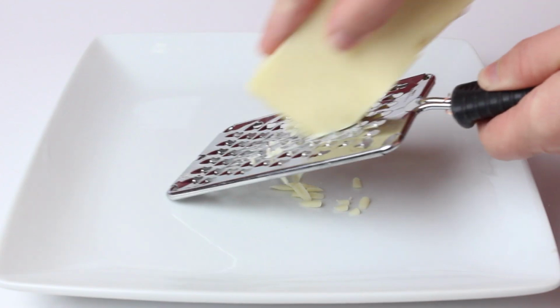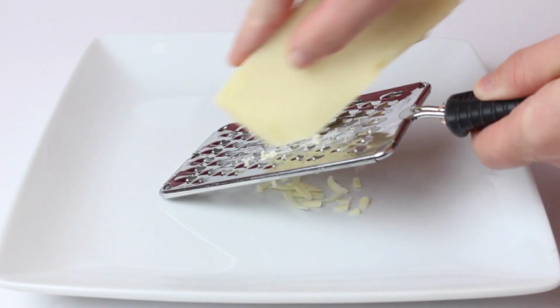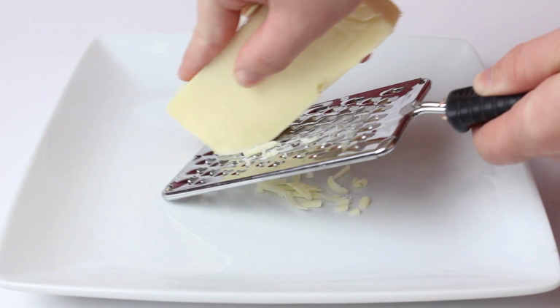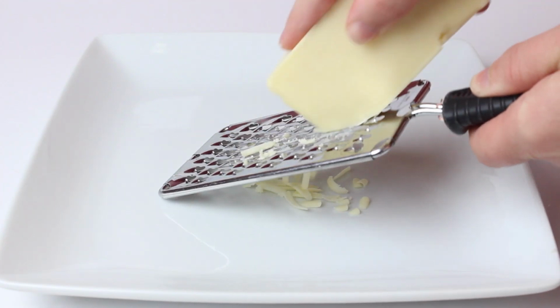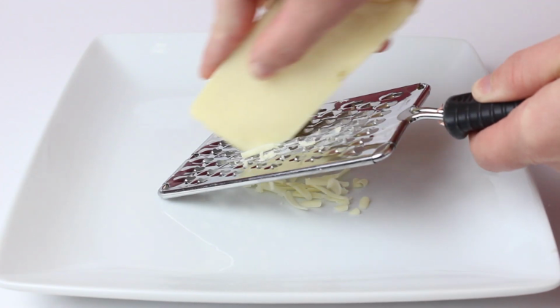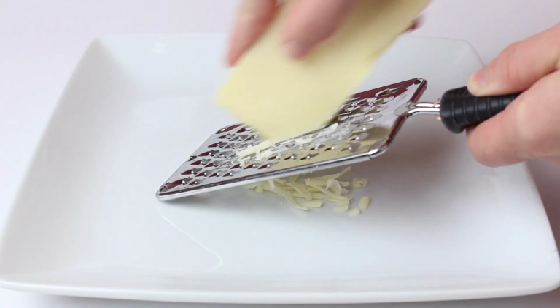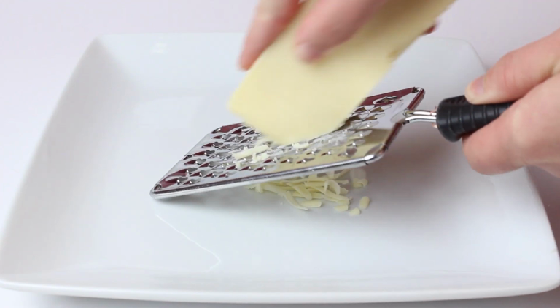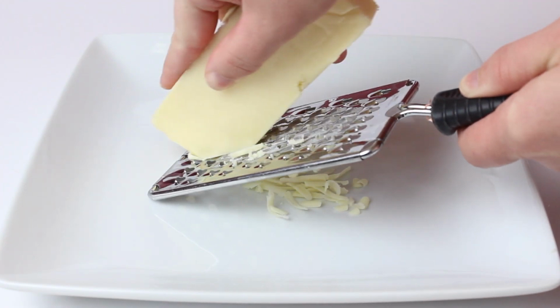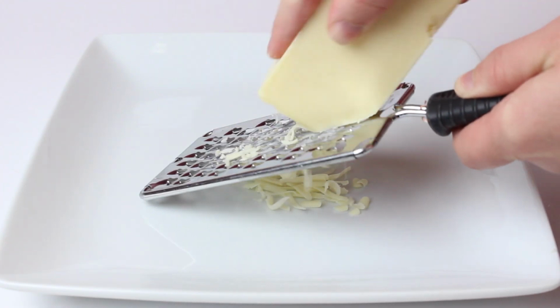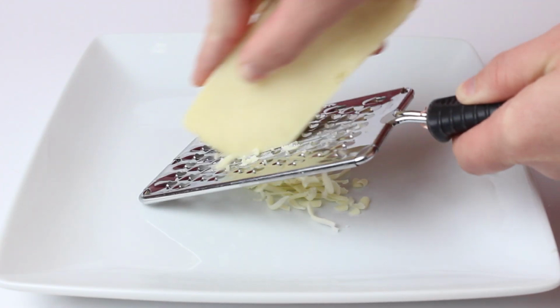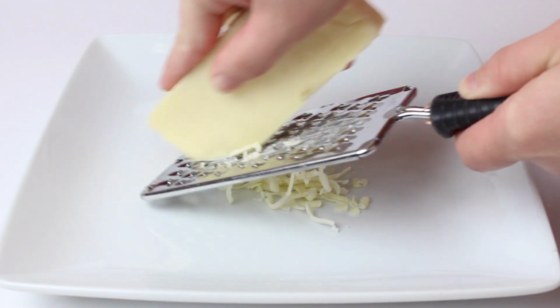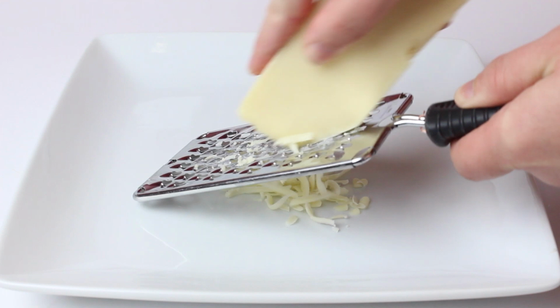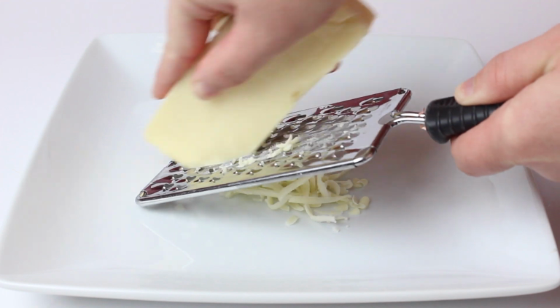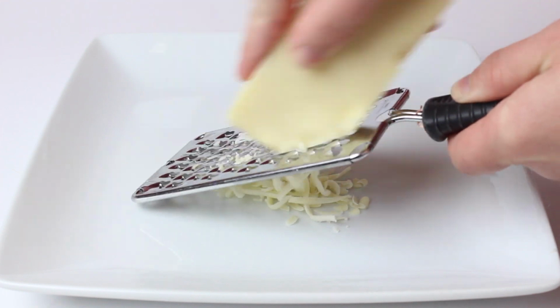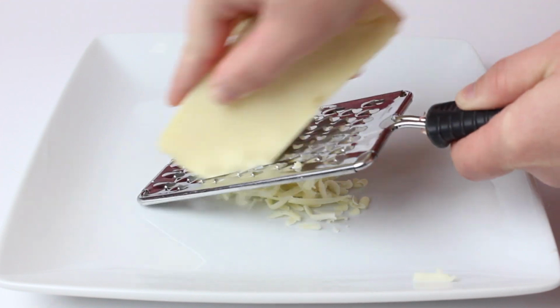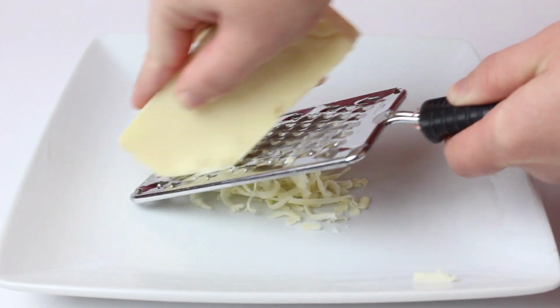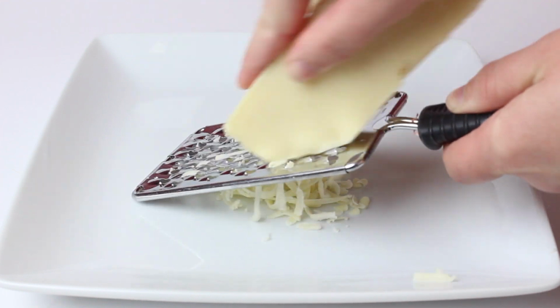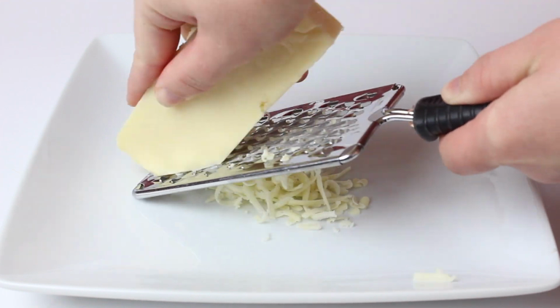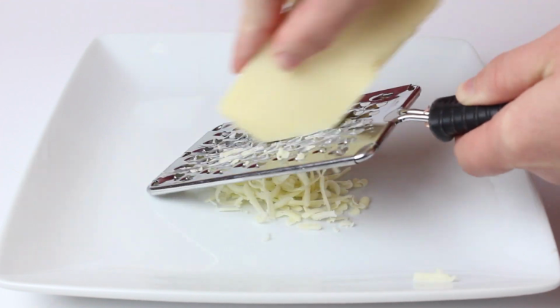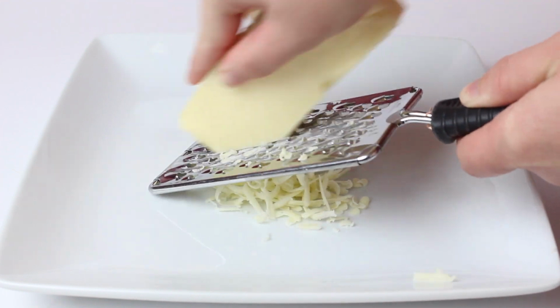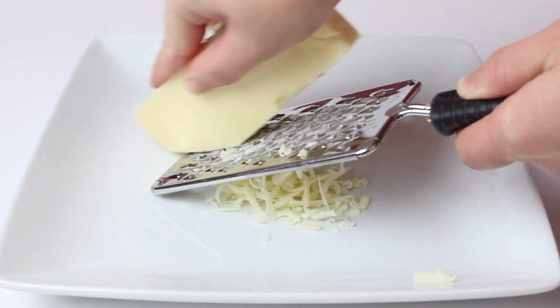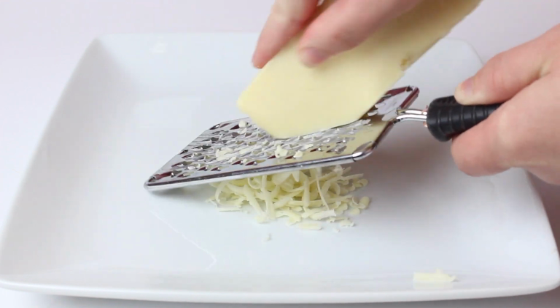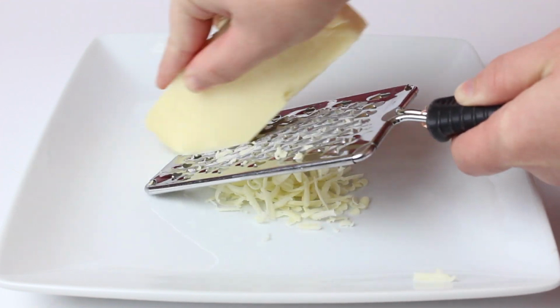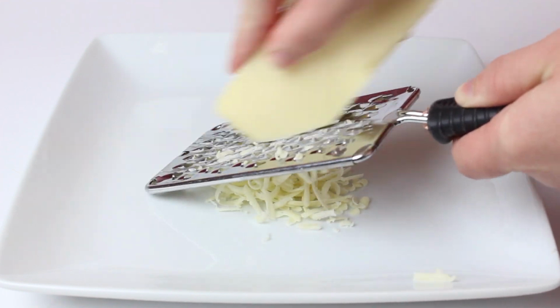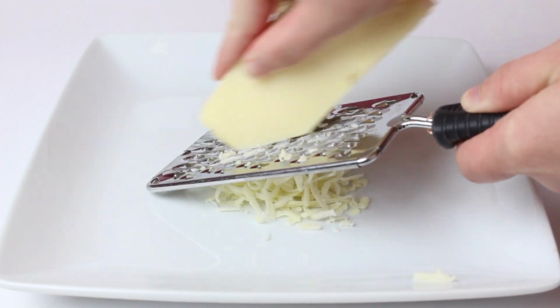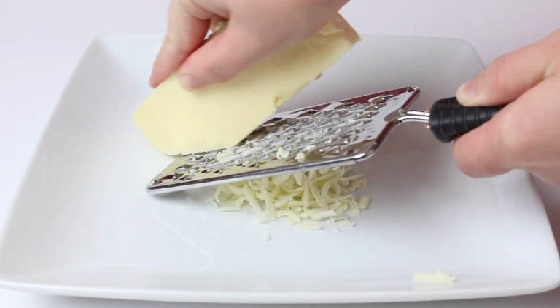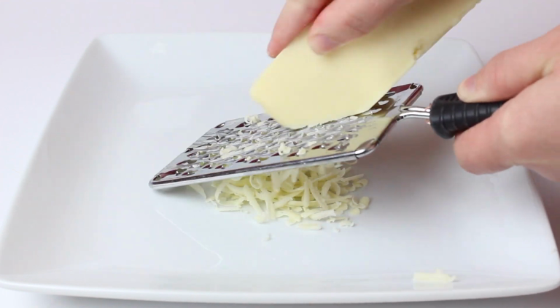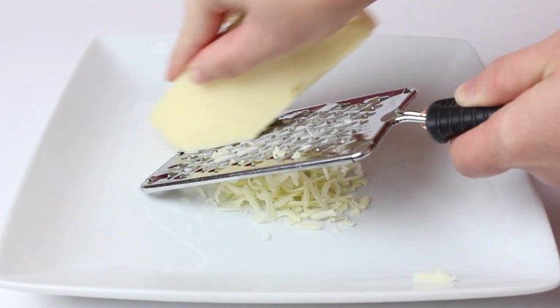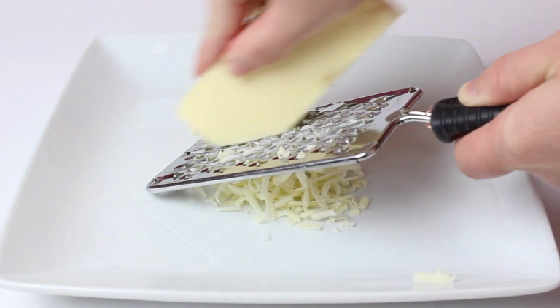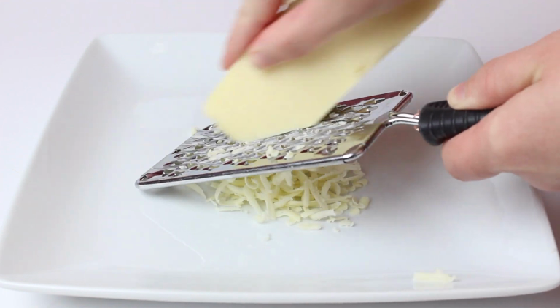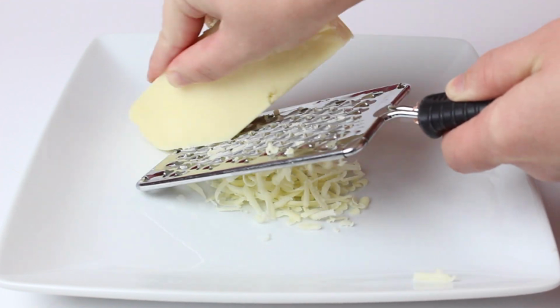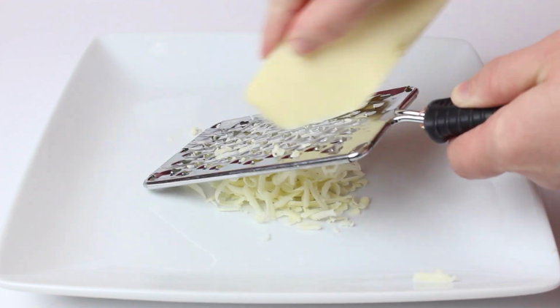First thing you're going to do is grate the cheese. It's always better to have the freshly grated cheese over the kind that comes in a bag.